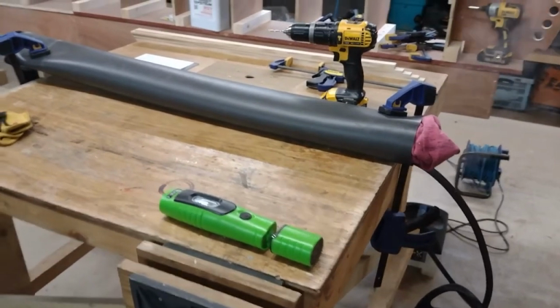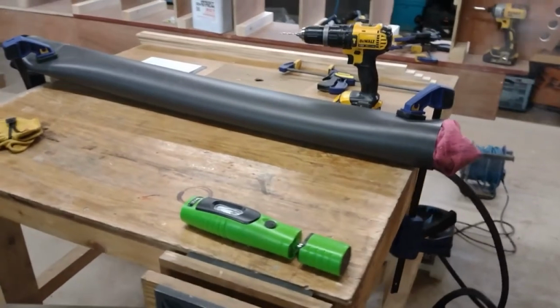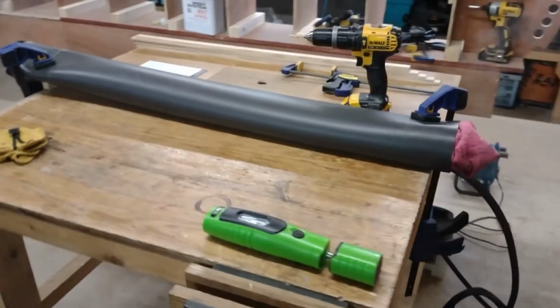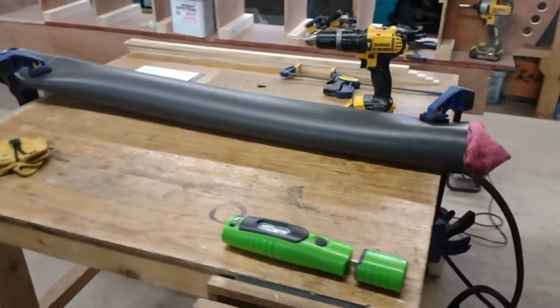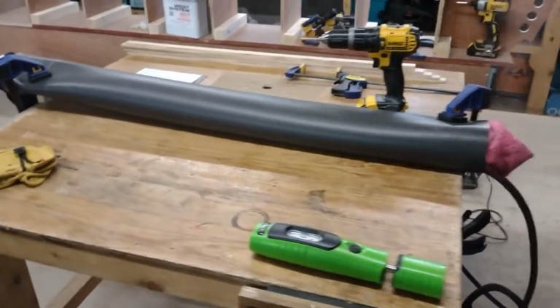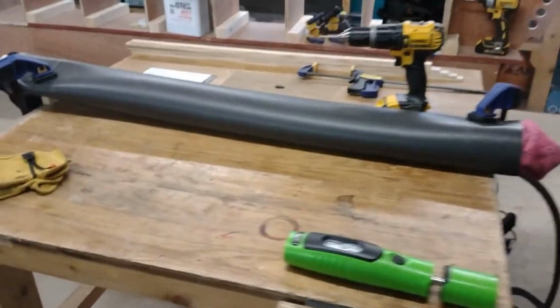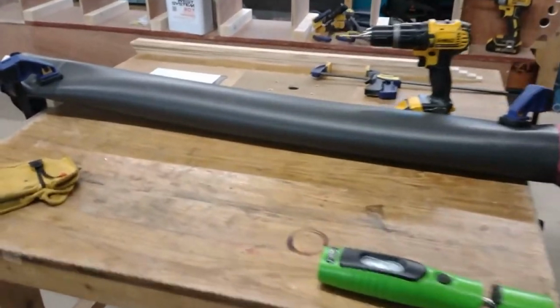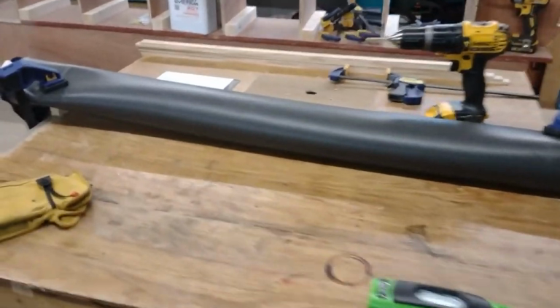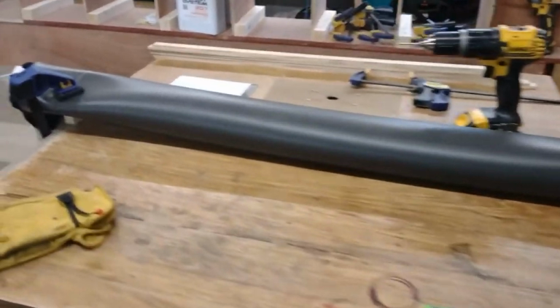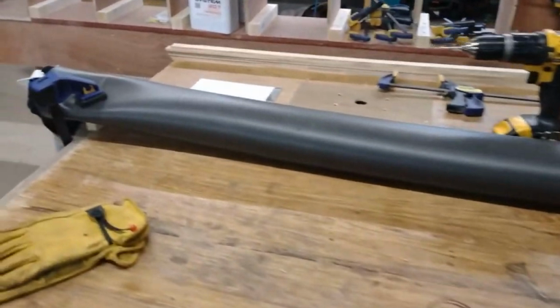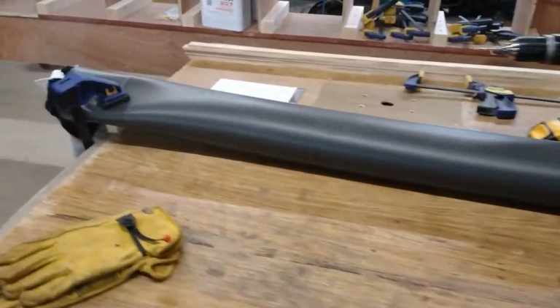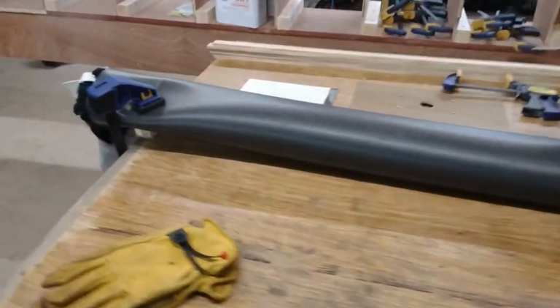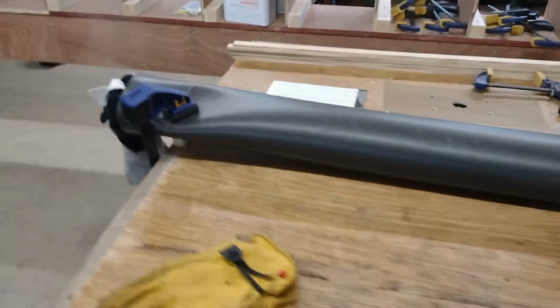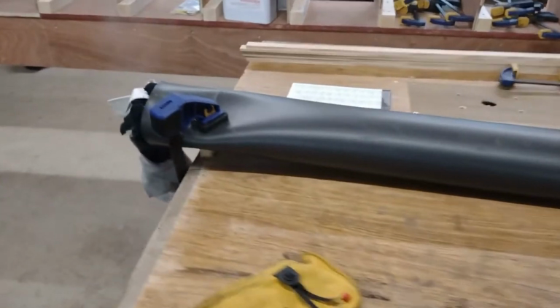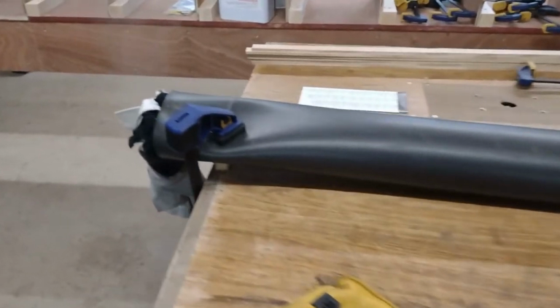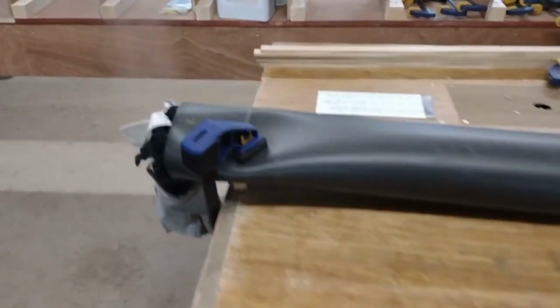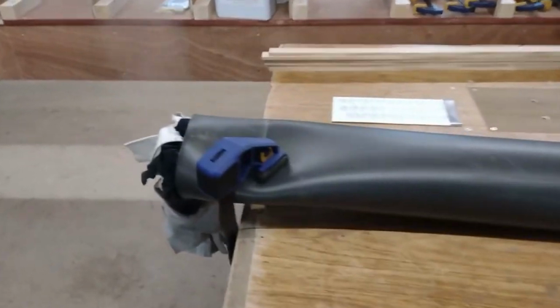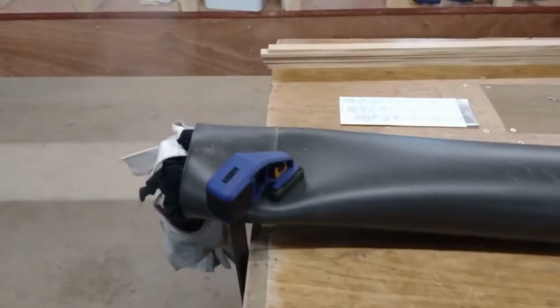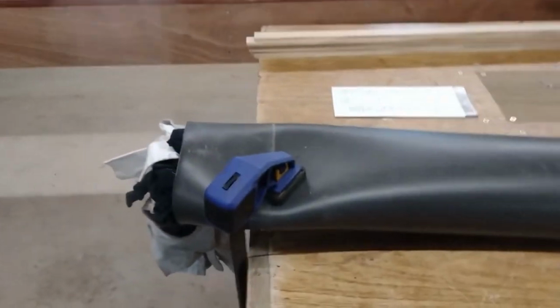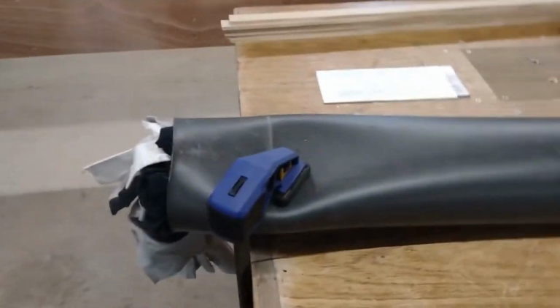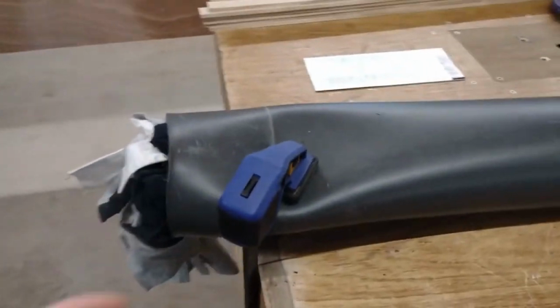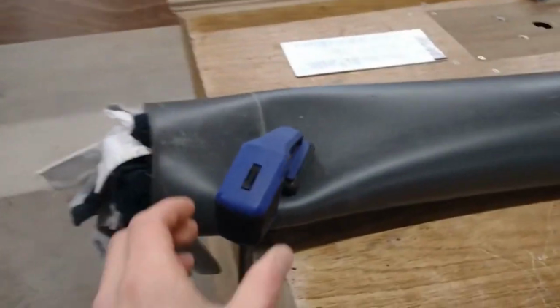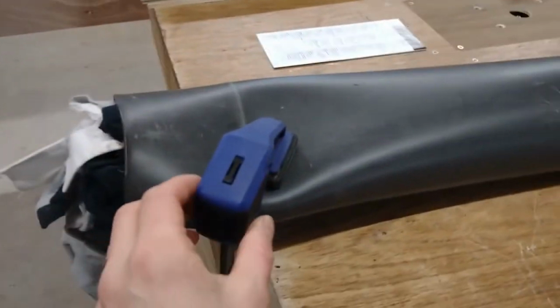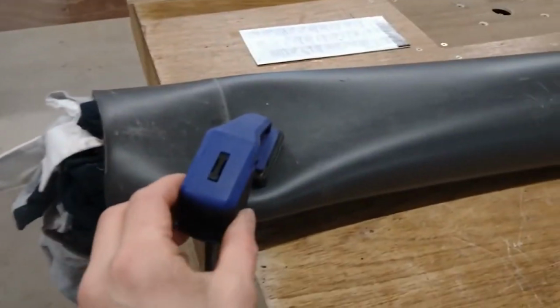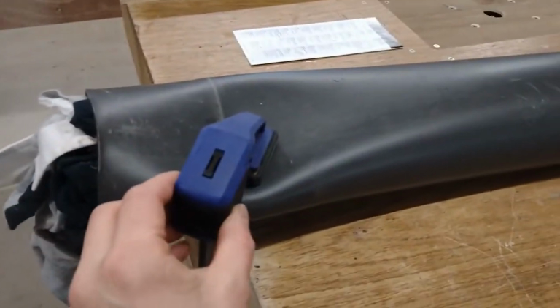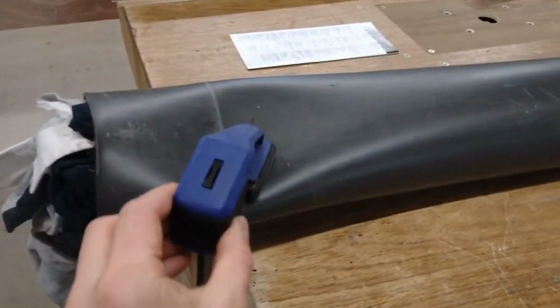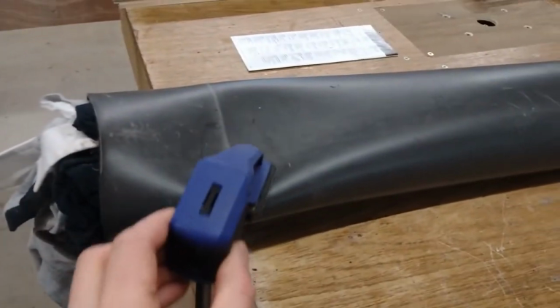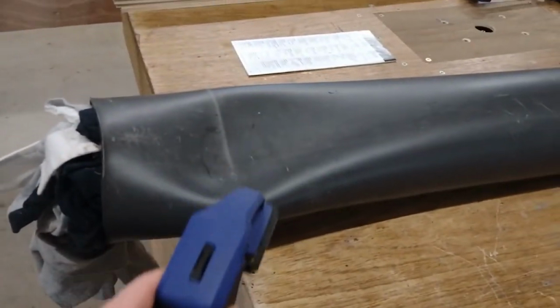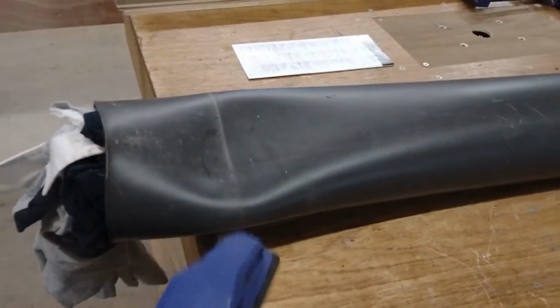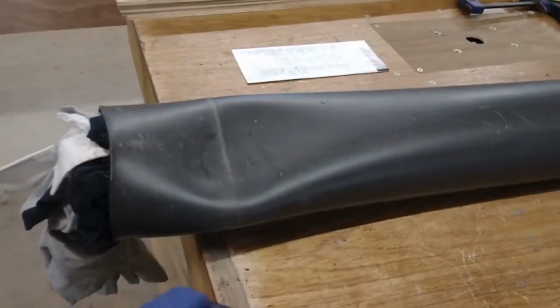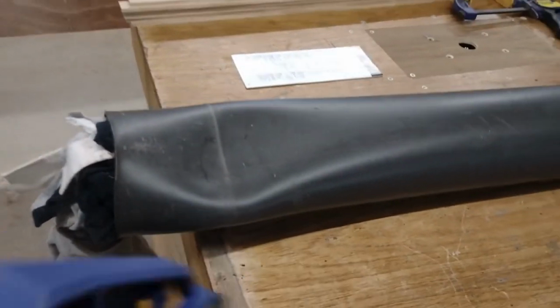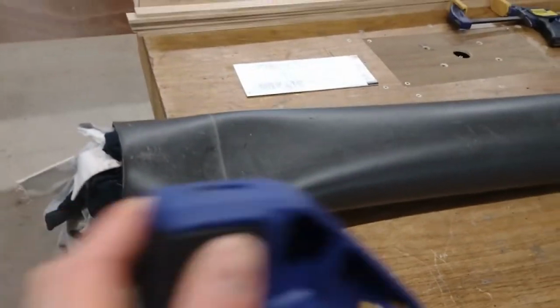We're about three minutes in. This tube isn't coping well with the heat so I'll take that clamp off.